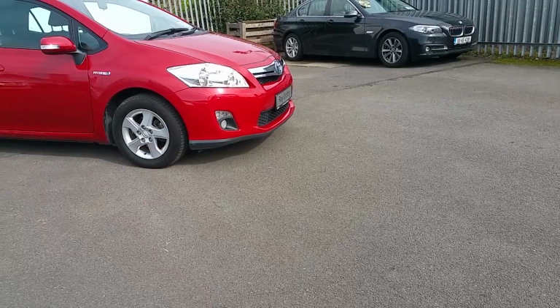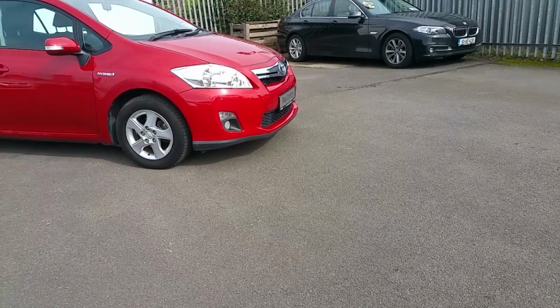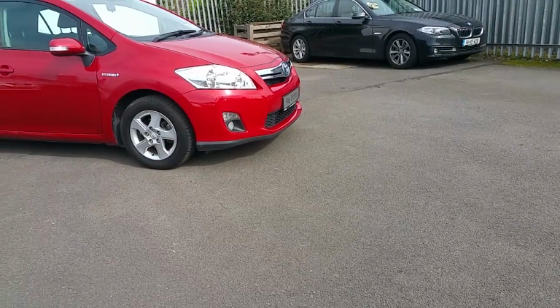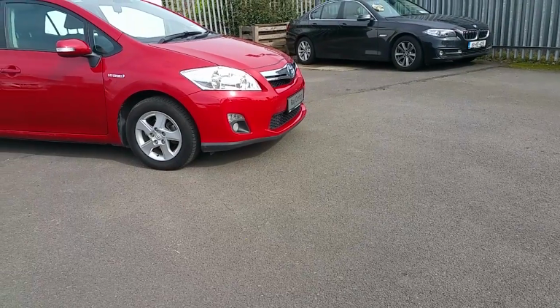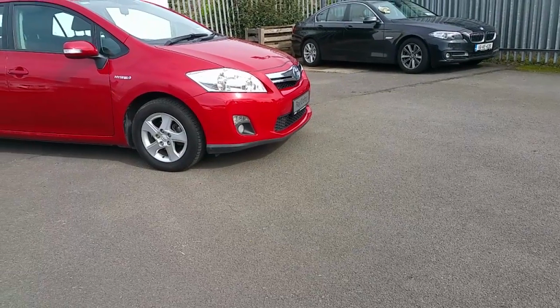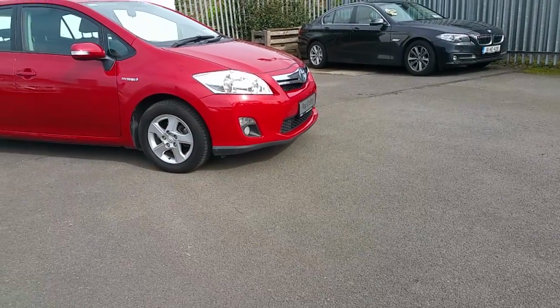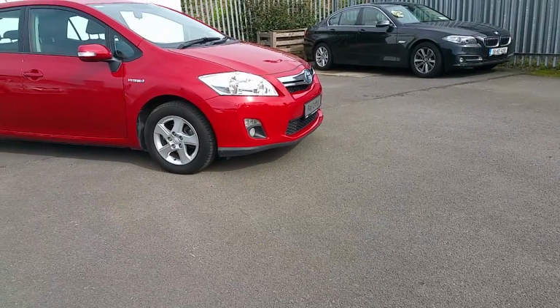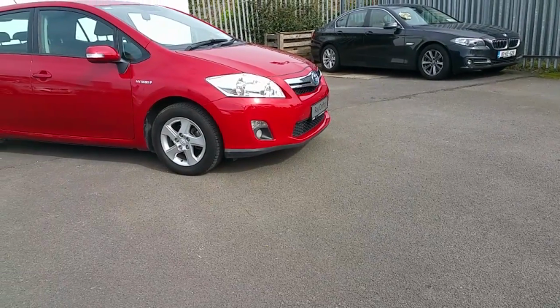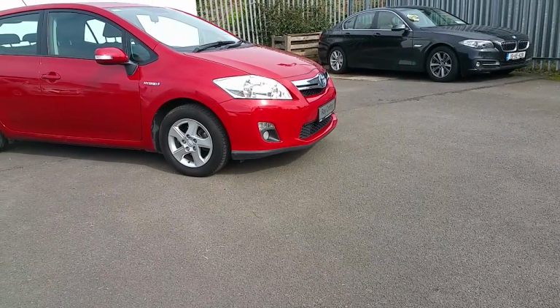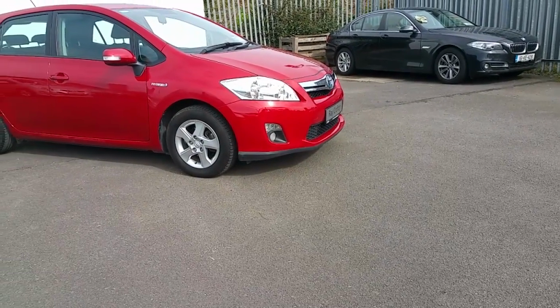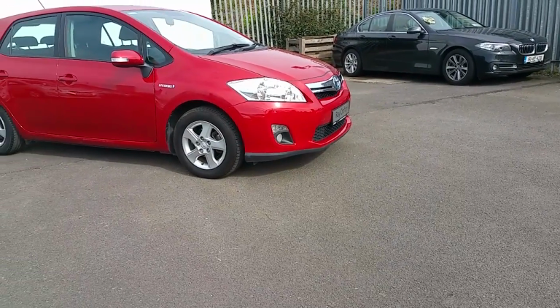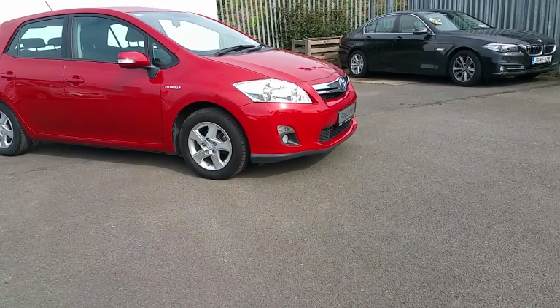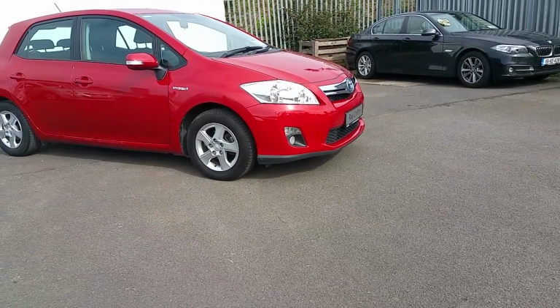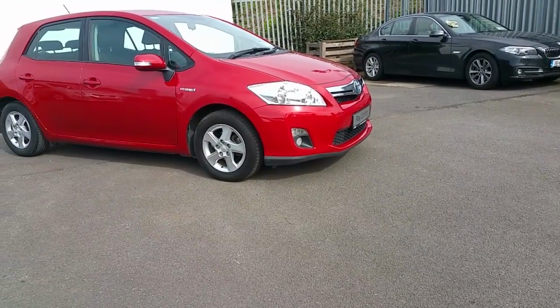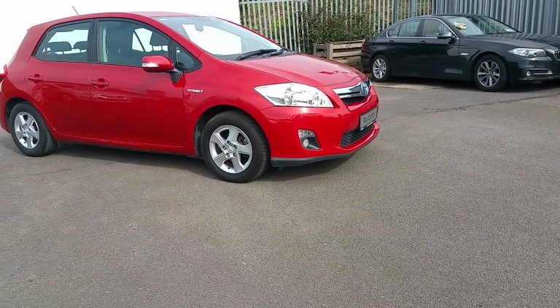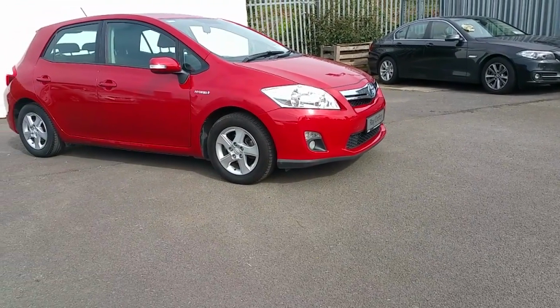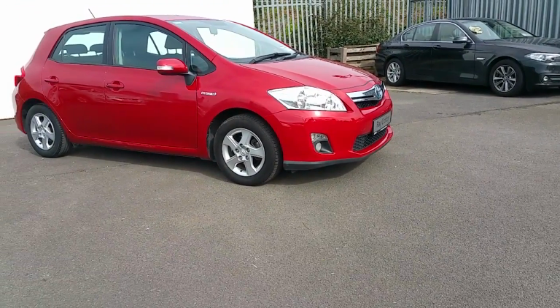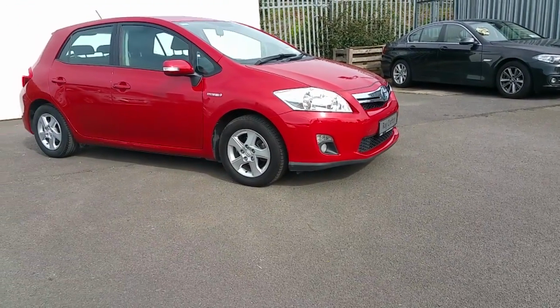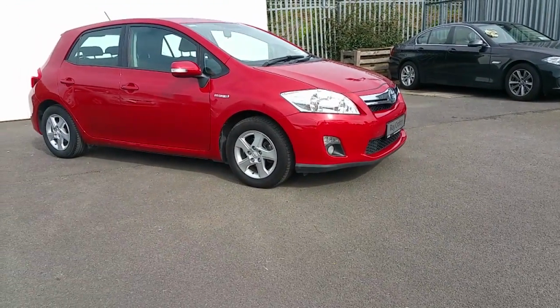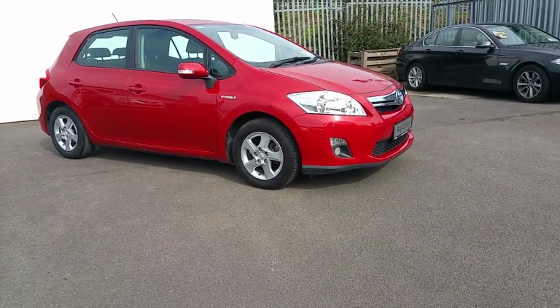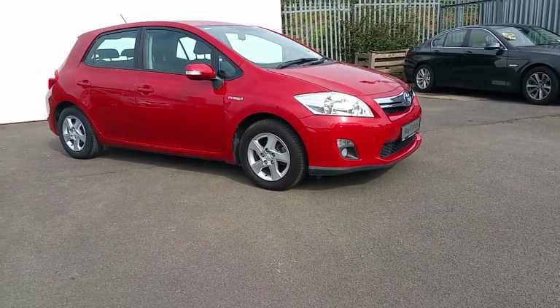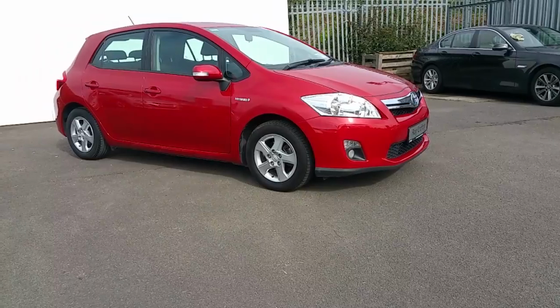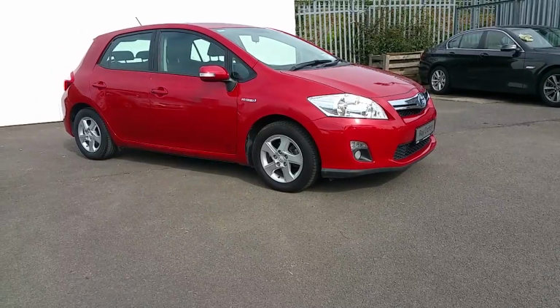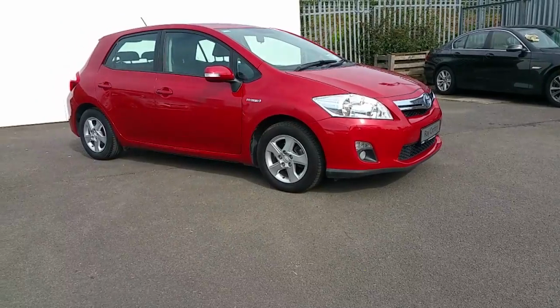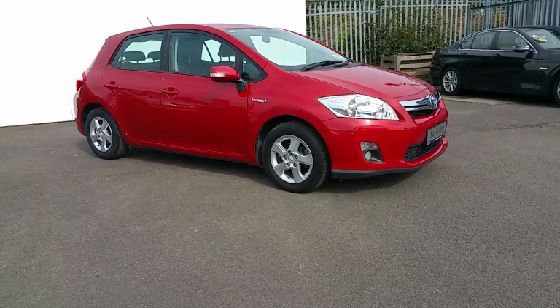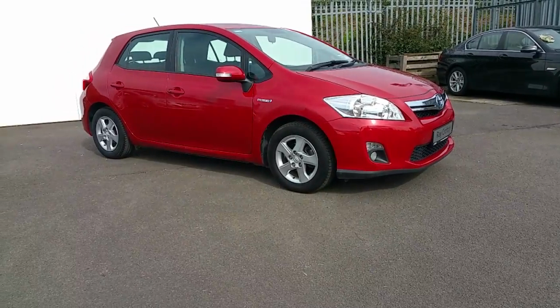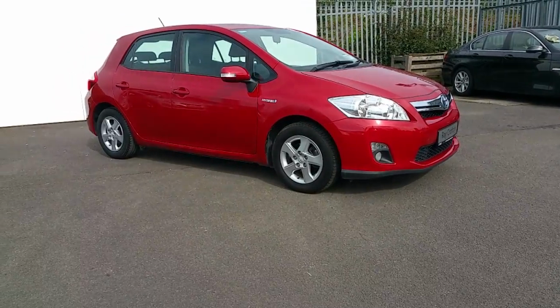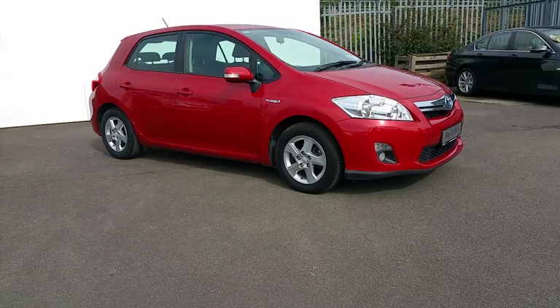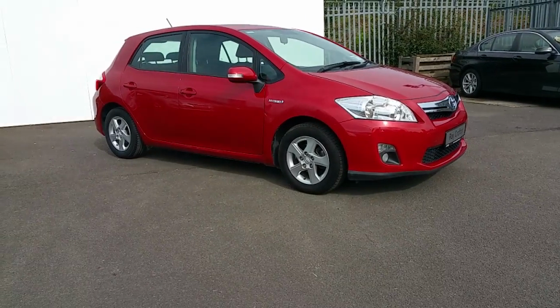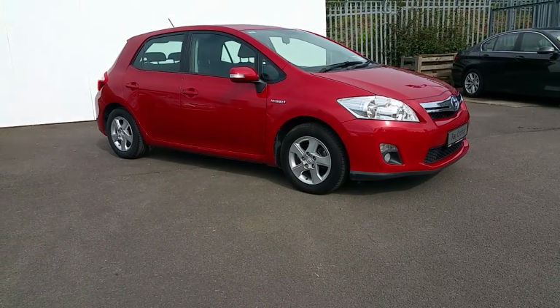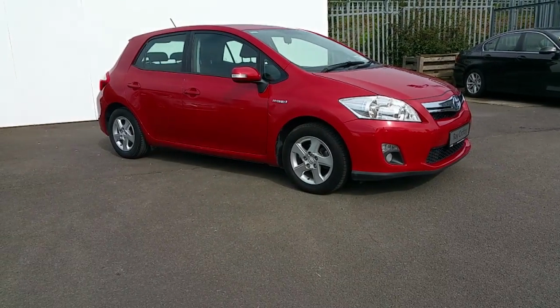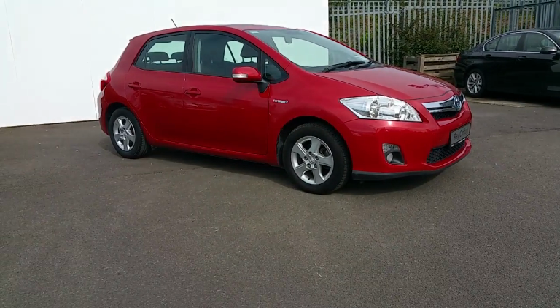Front fogs, indicator mirrors, alloy wheels — a sleek looking car.